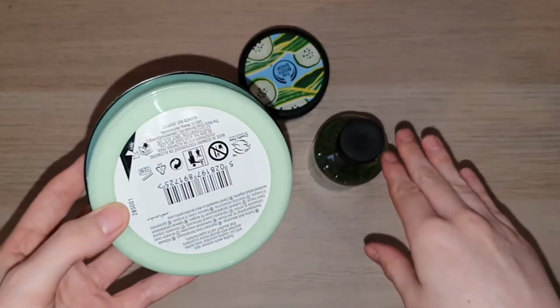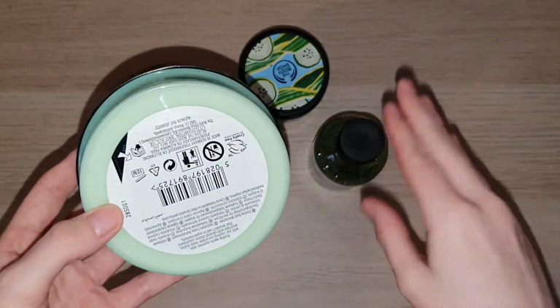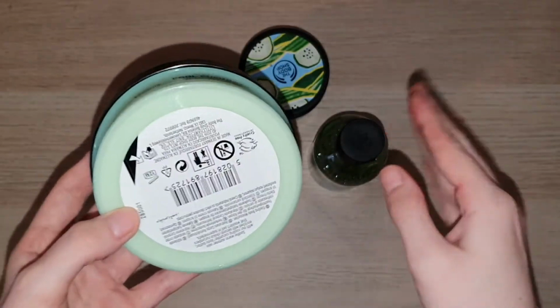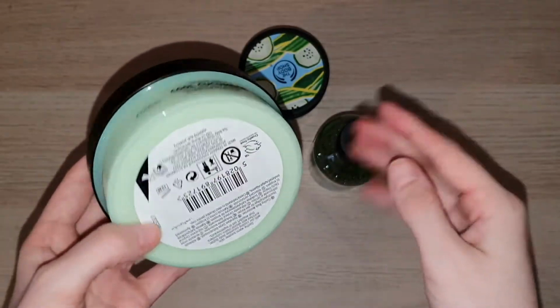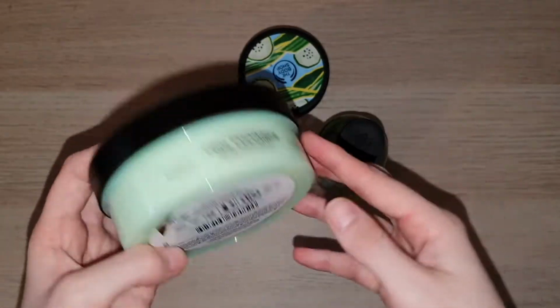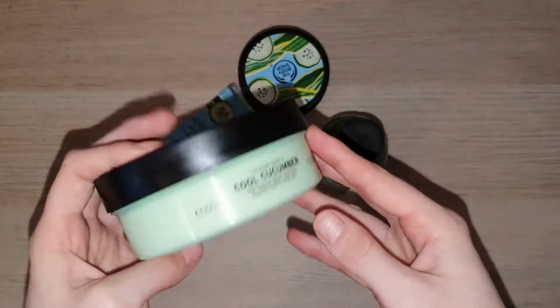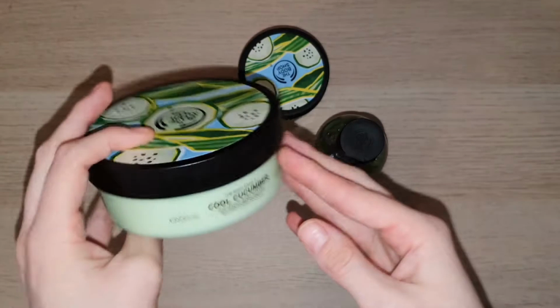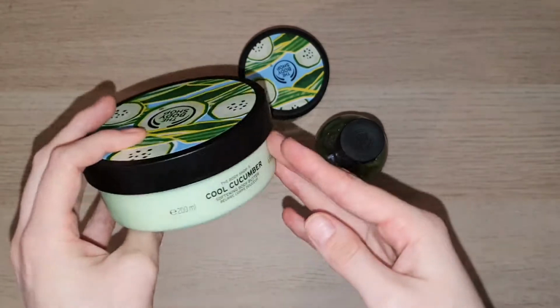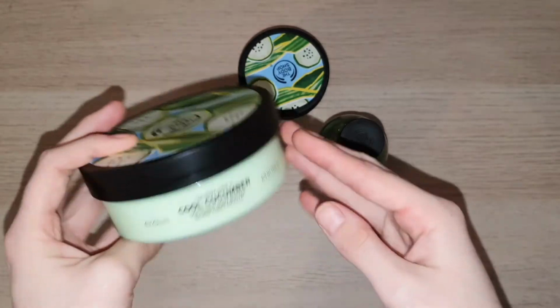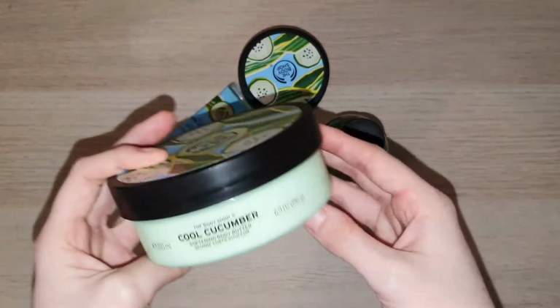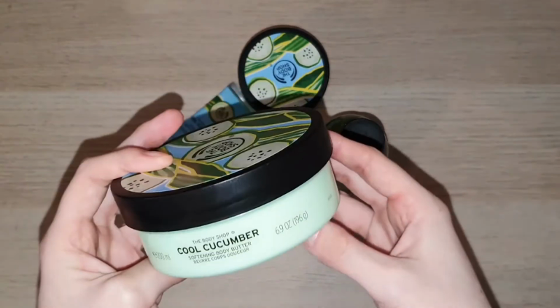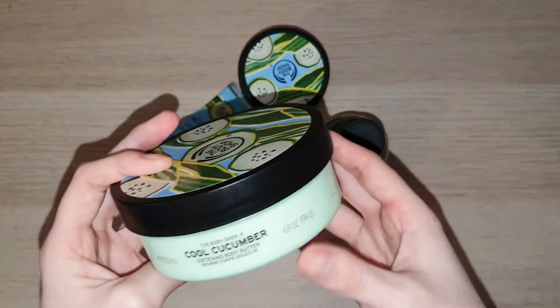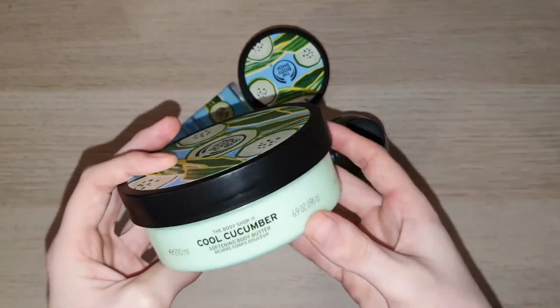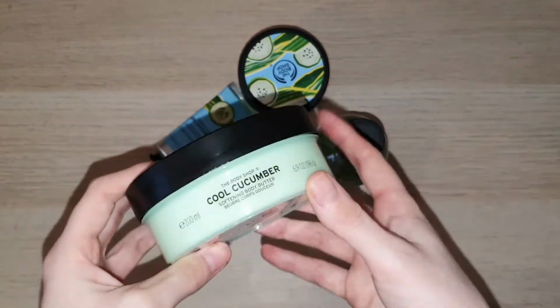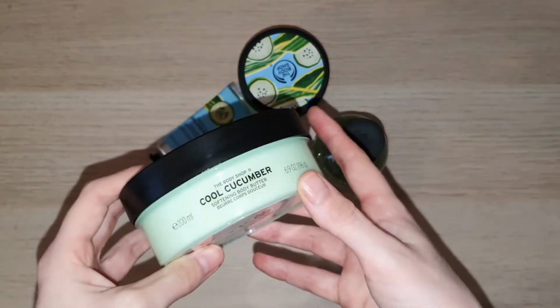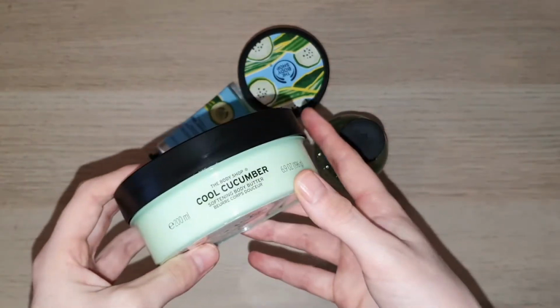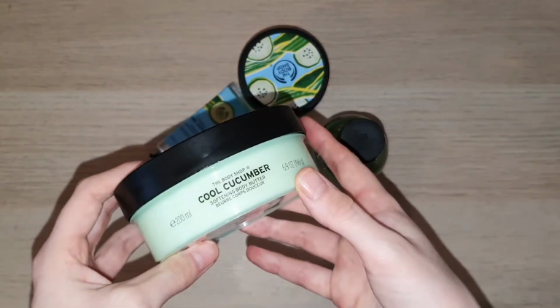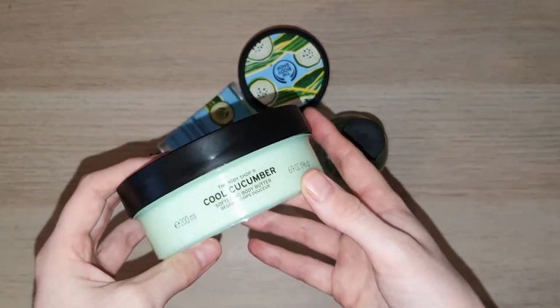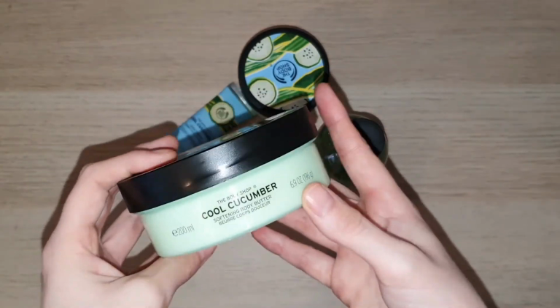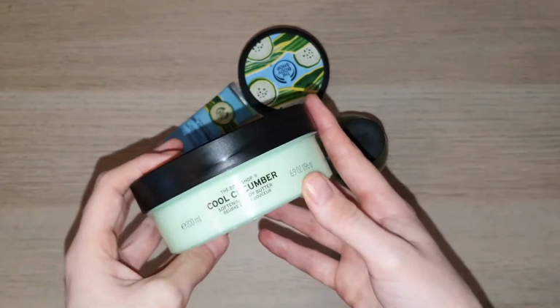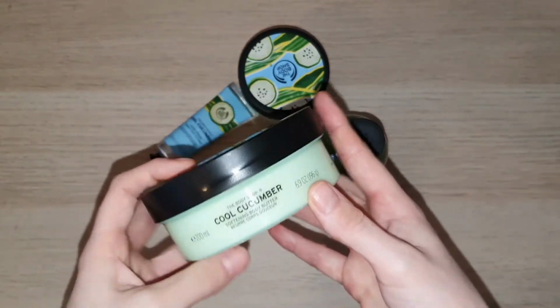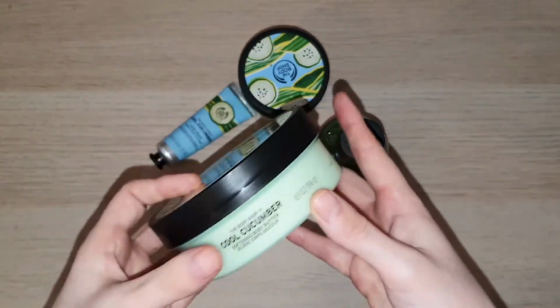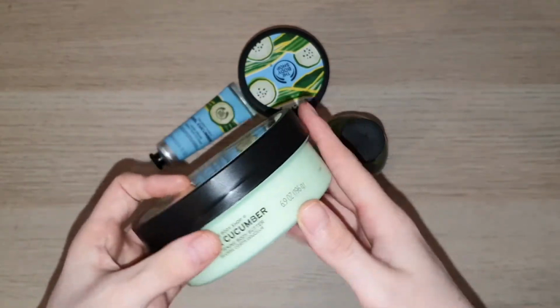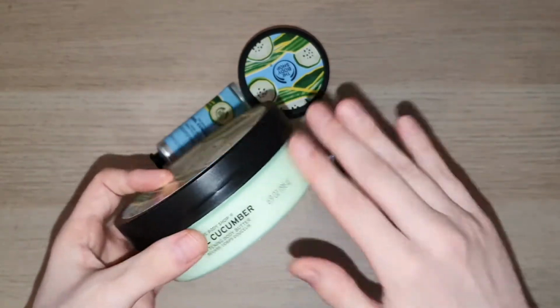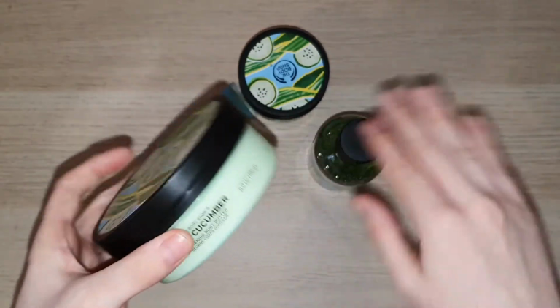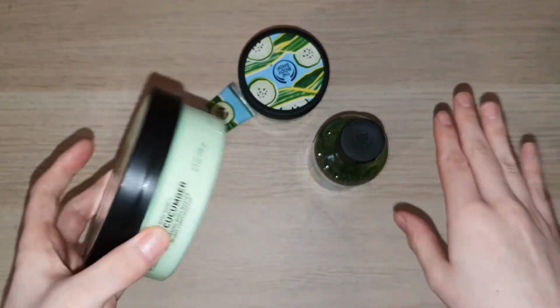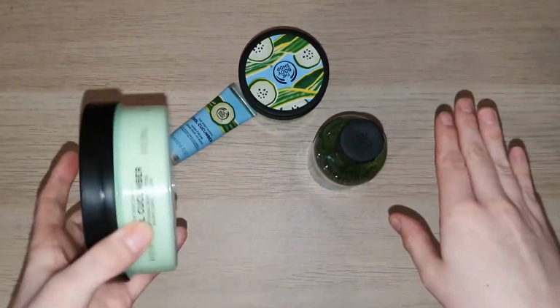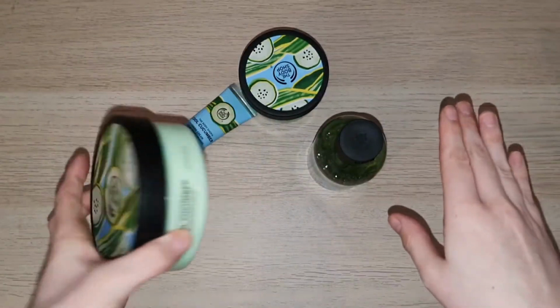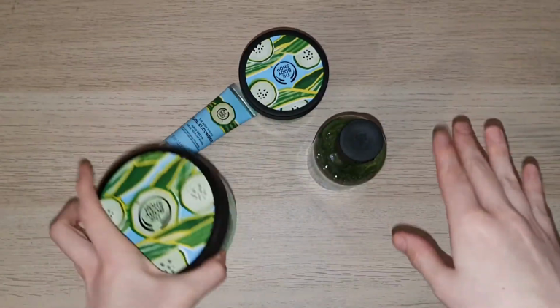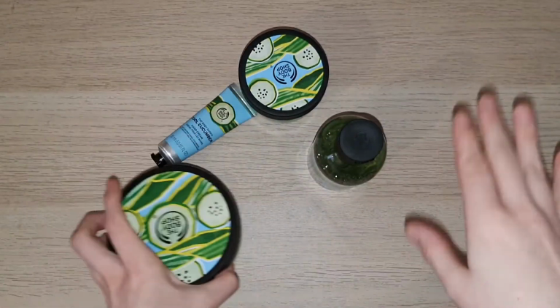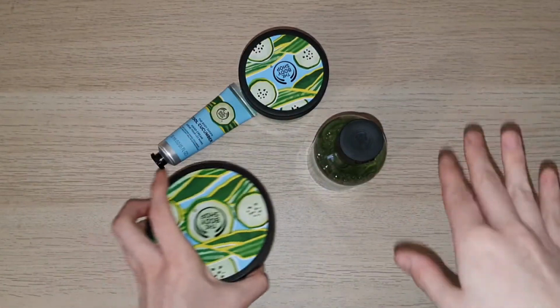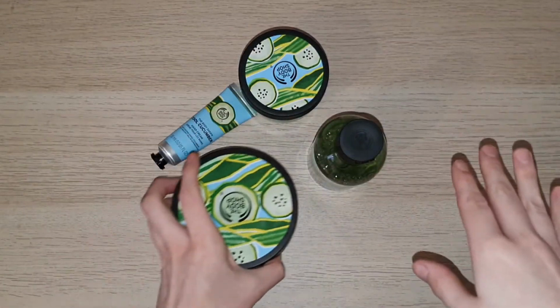Of course, if you don't like the smell of cucumber then you probably would not like this range at all.